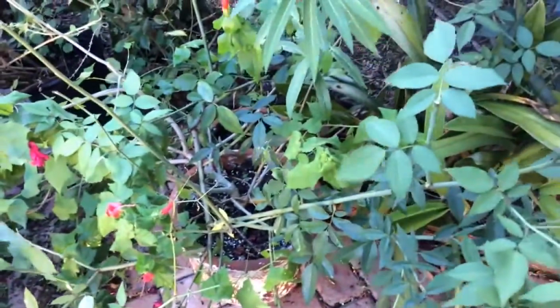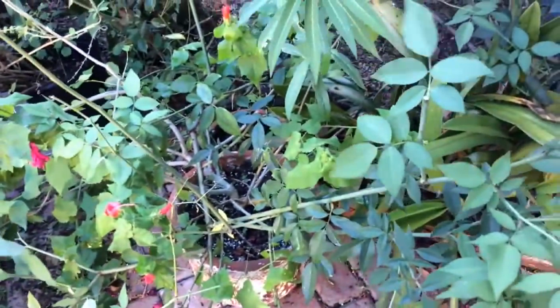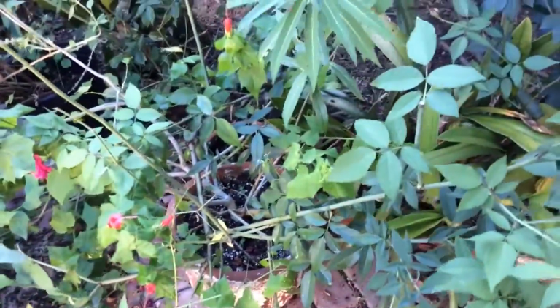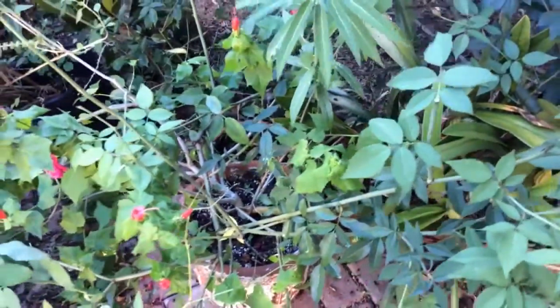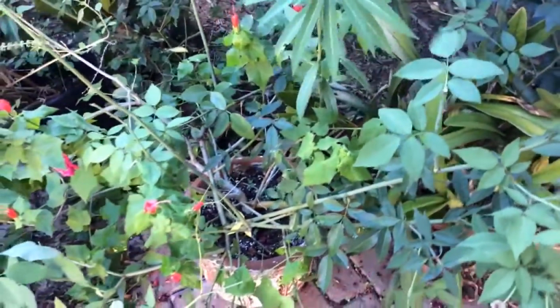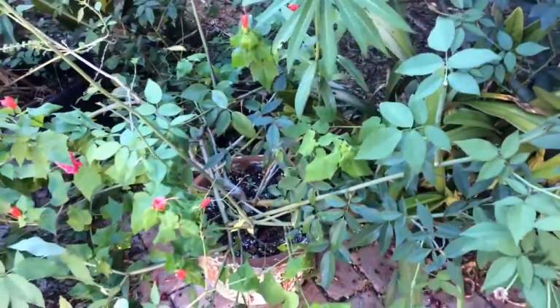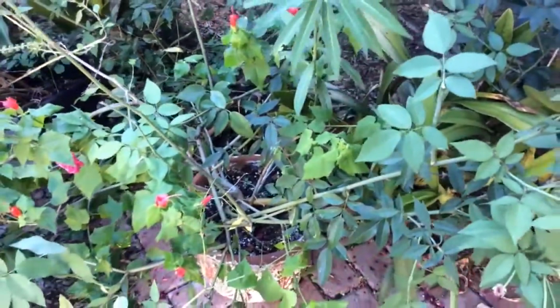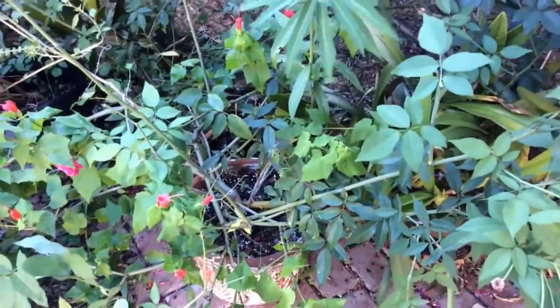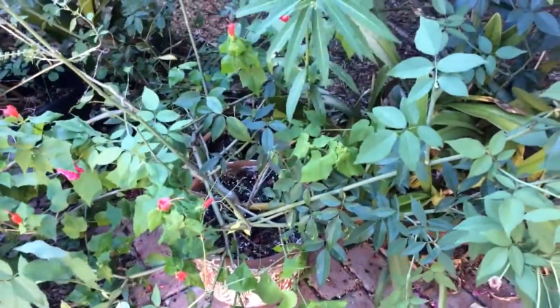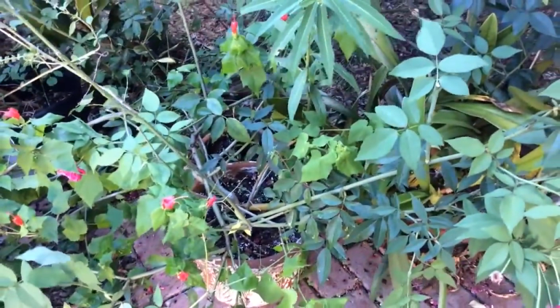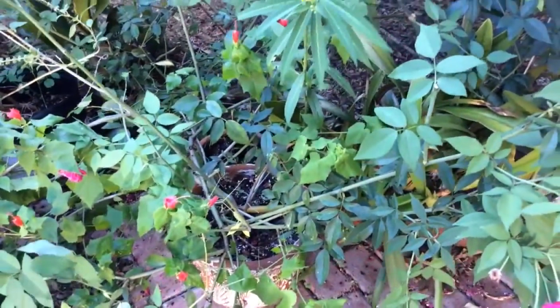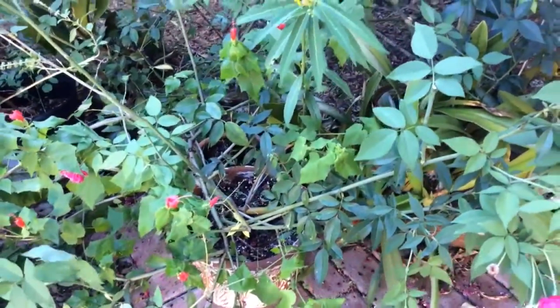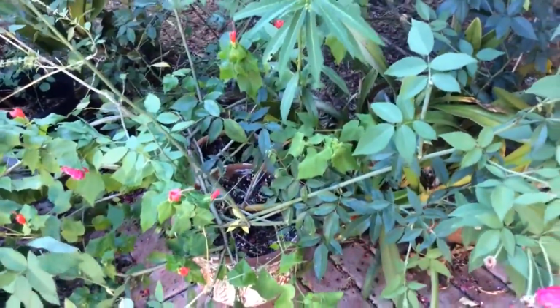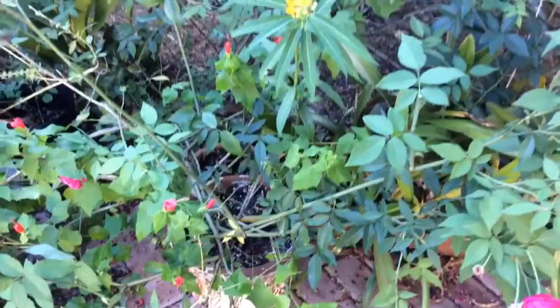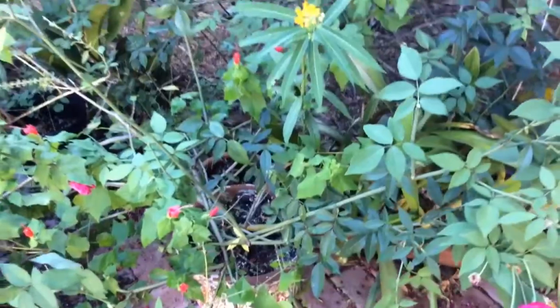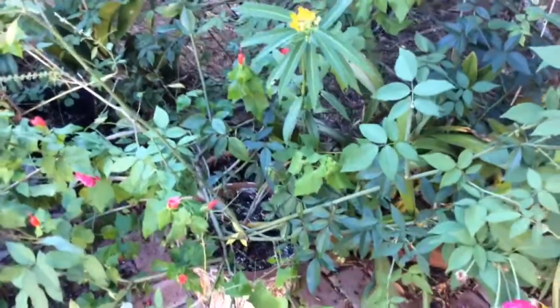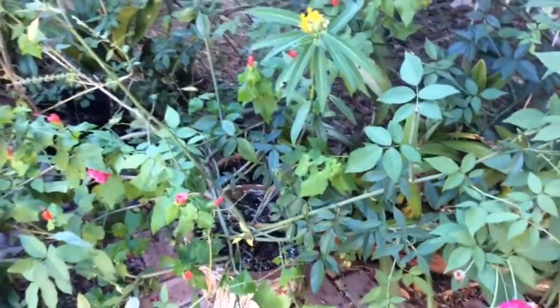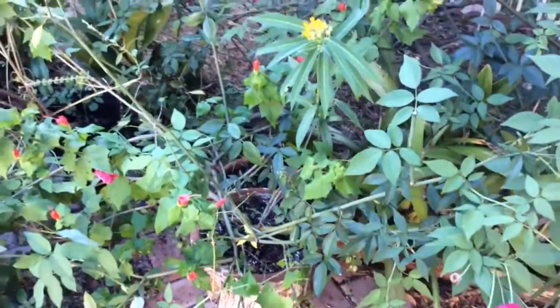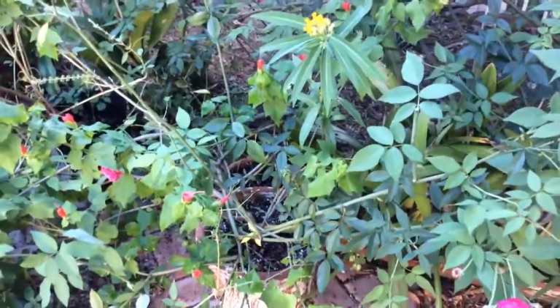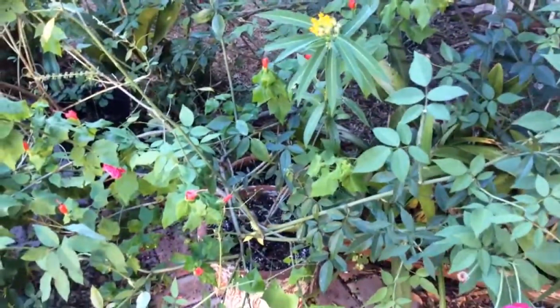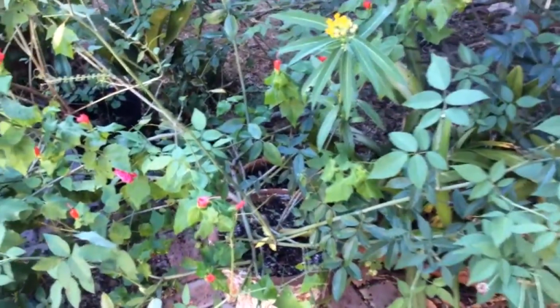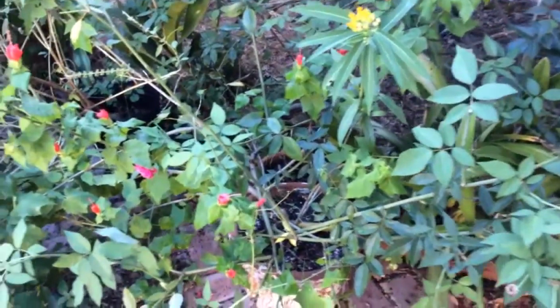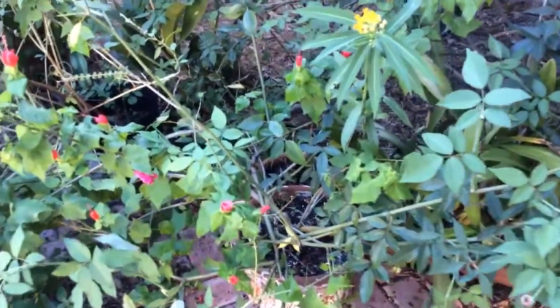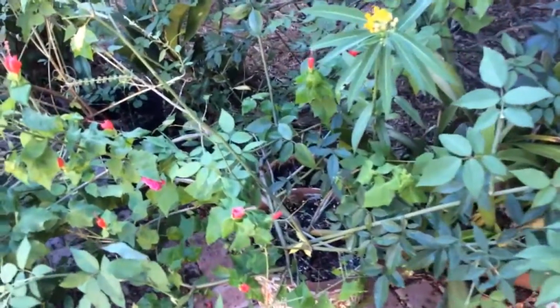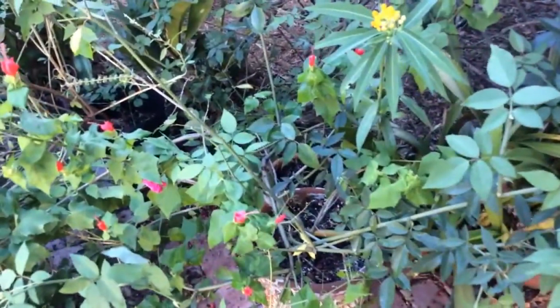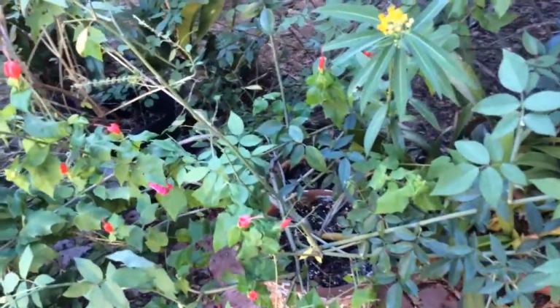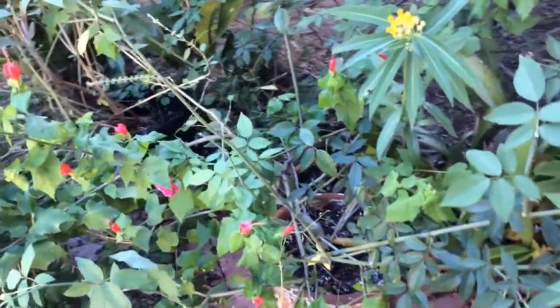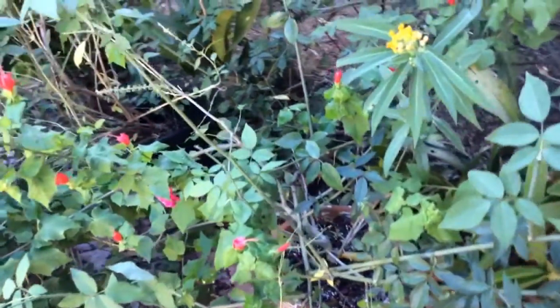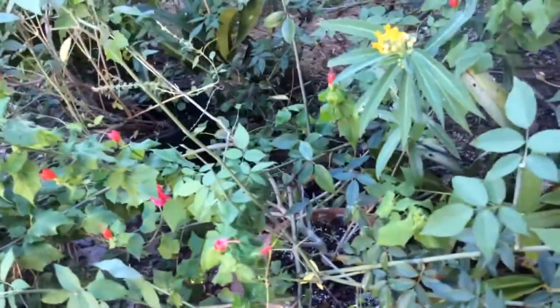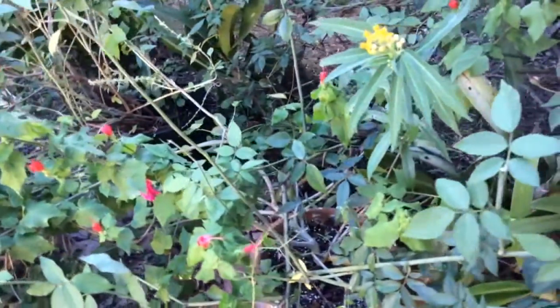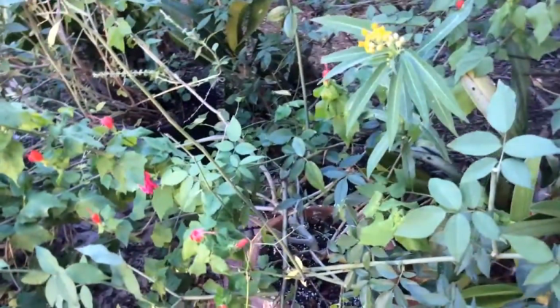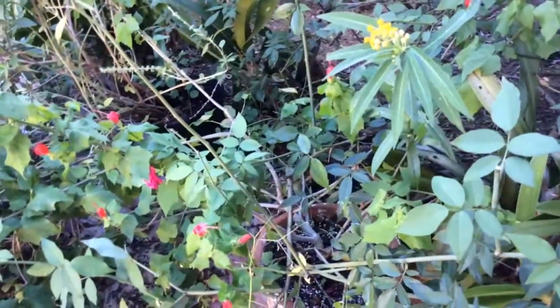It grows in full sun or part sun. Here I have it in part sun so the color of the flower doesn't fade away.